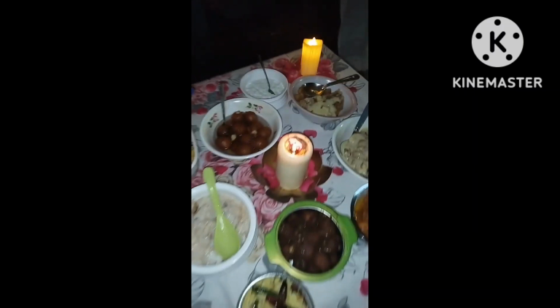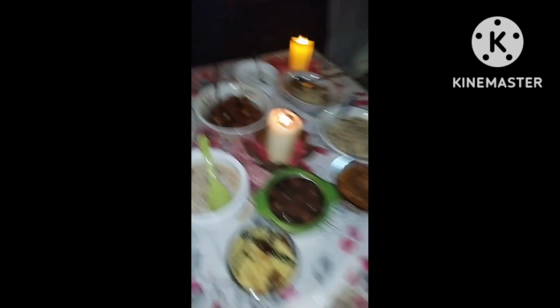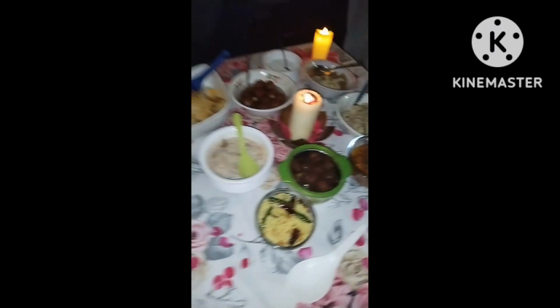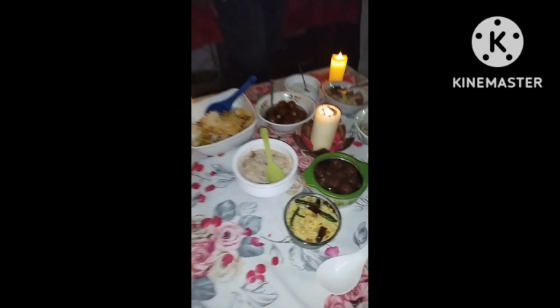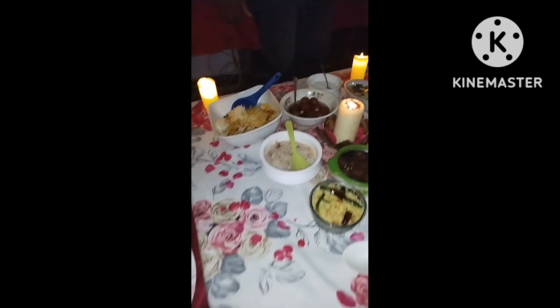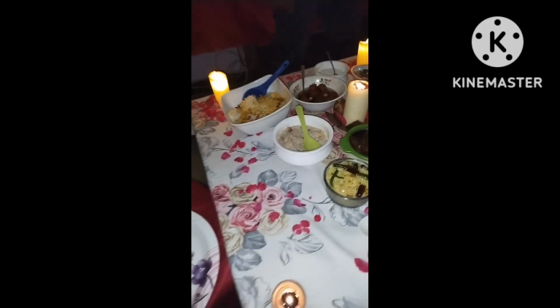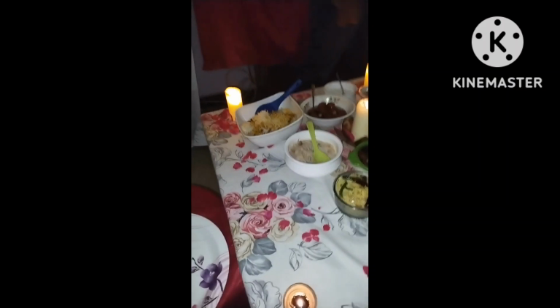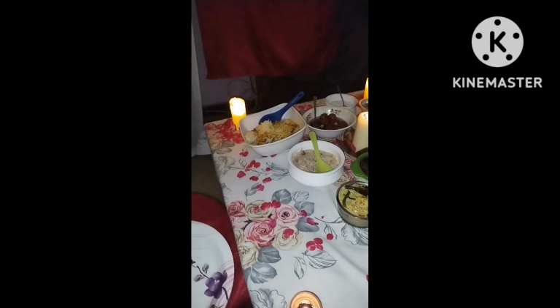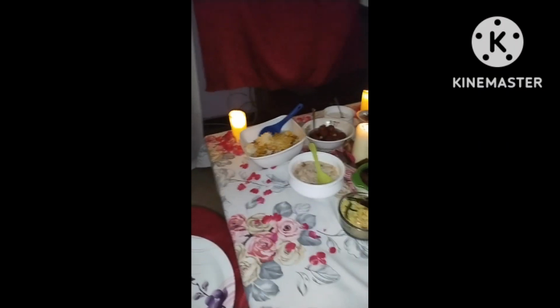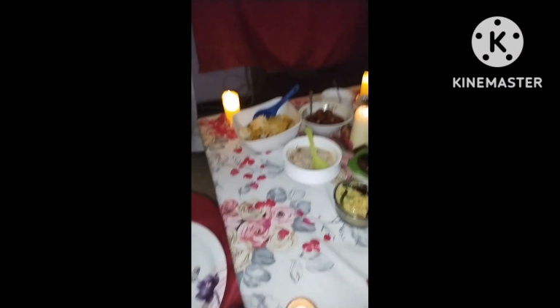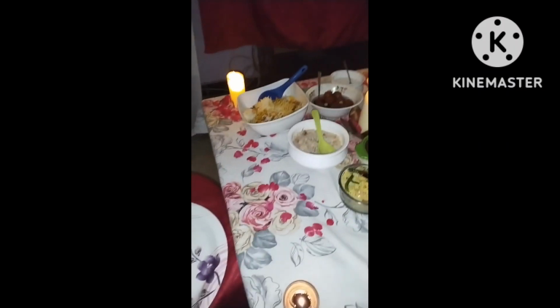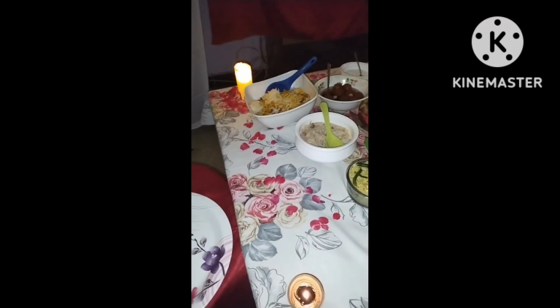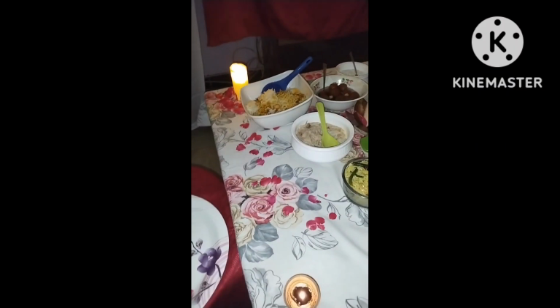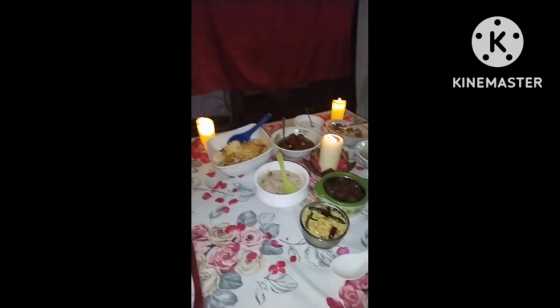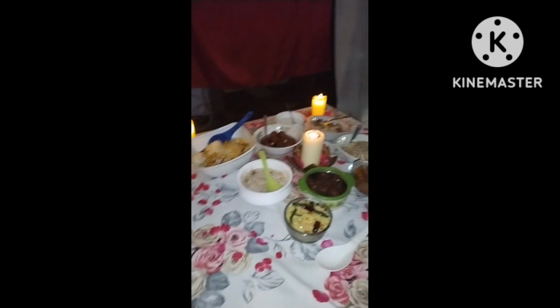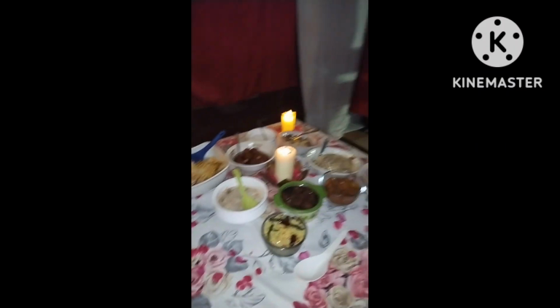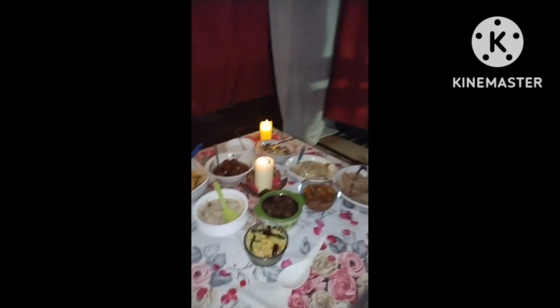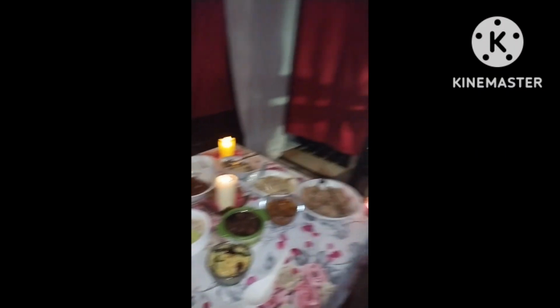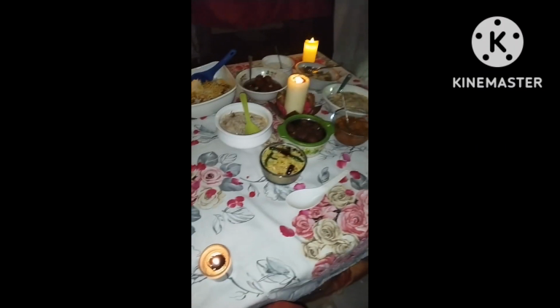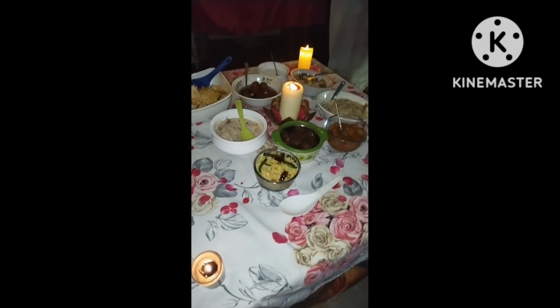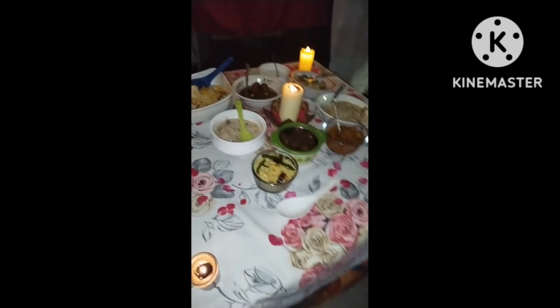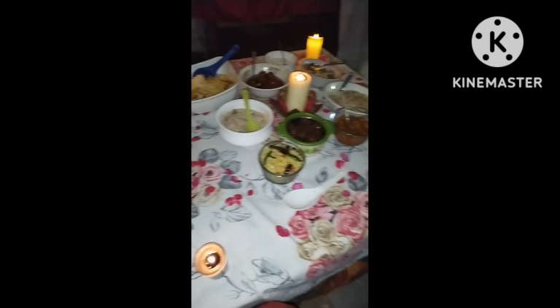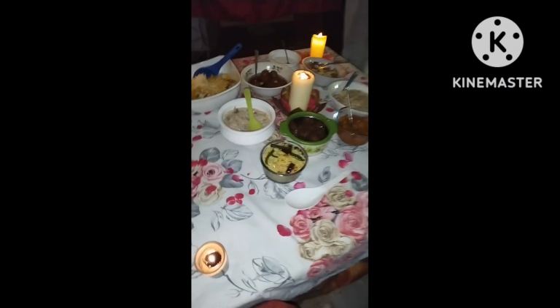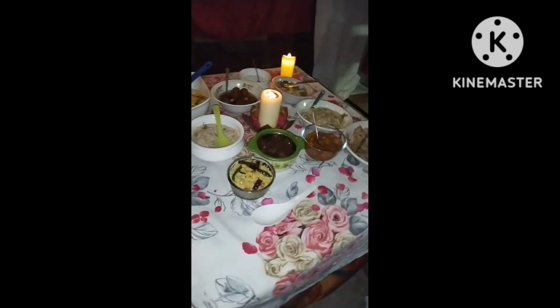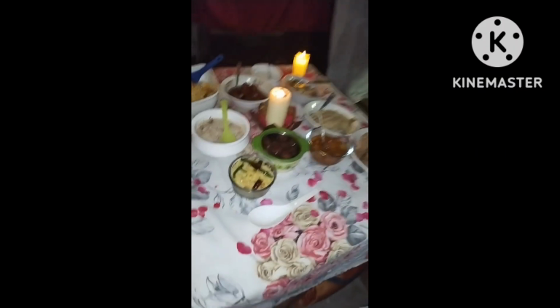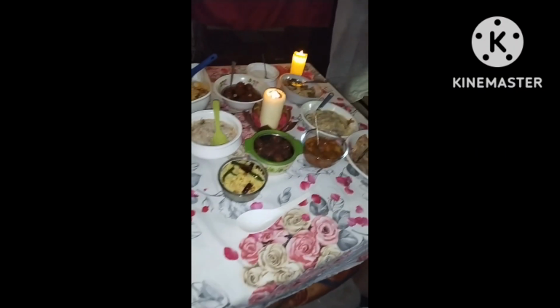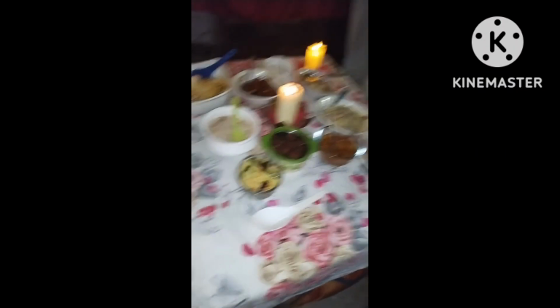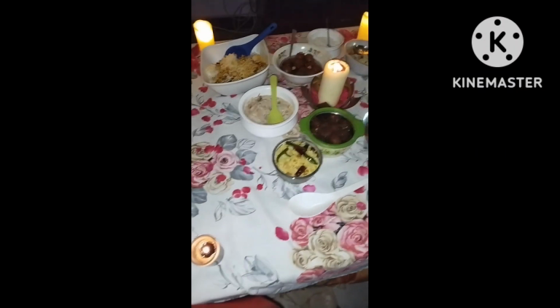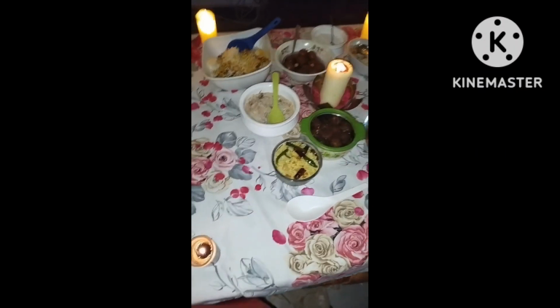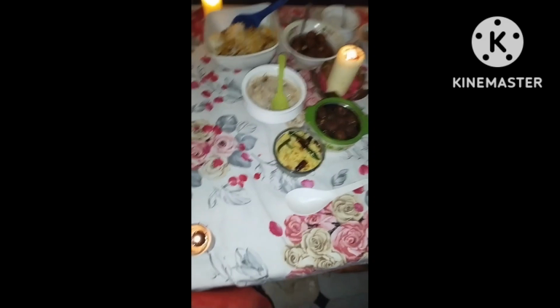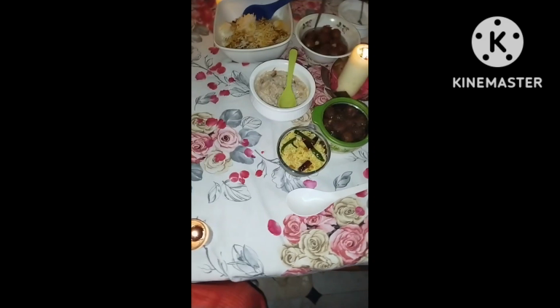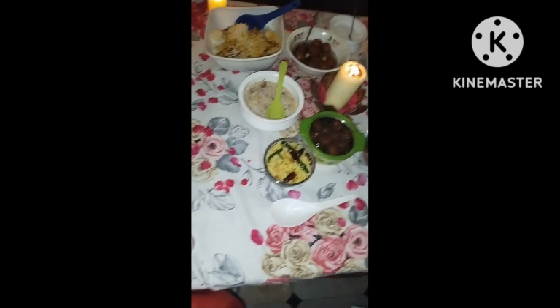The desserts and sweets — 4 types. The third course is curd rice.